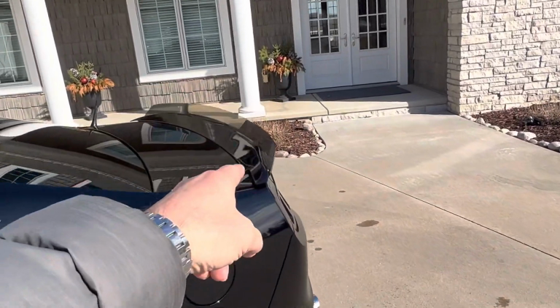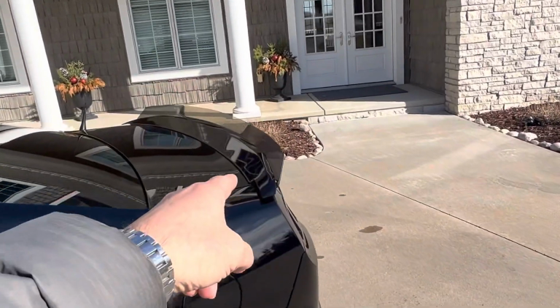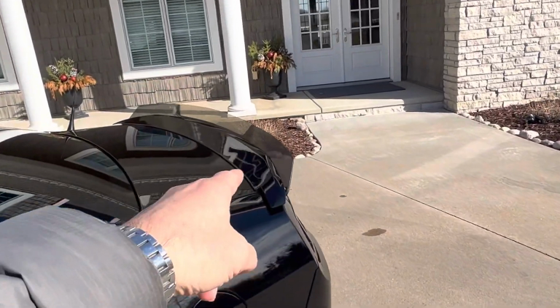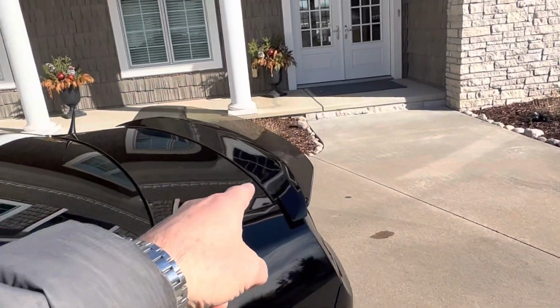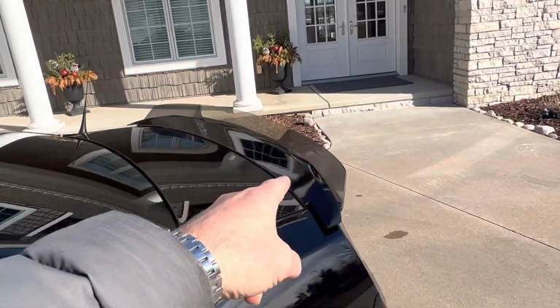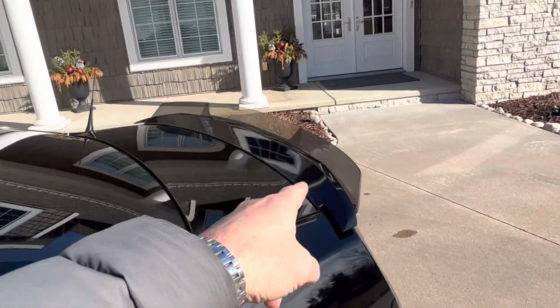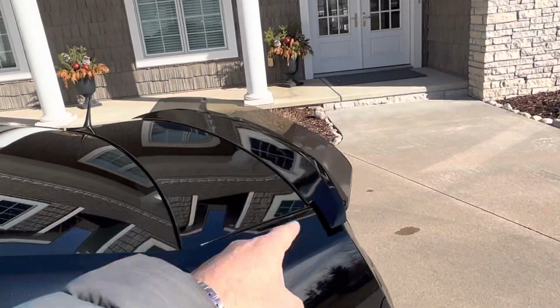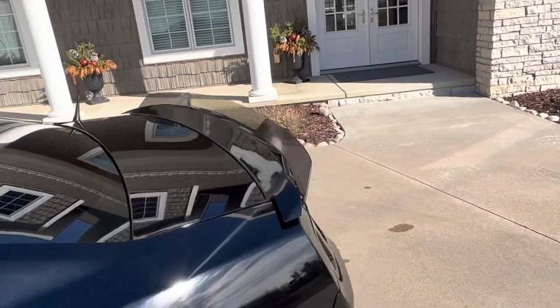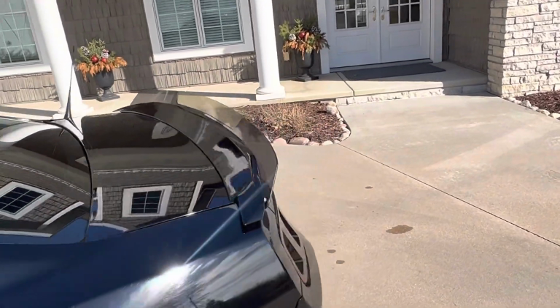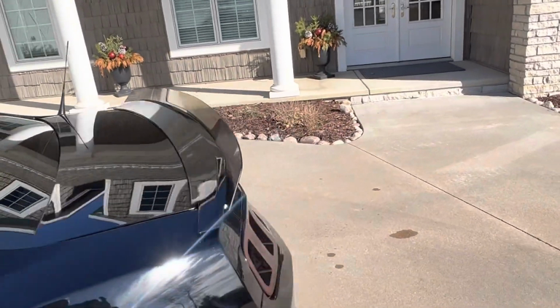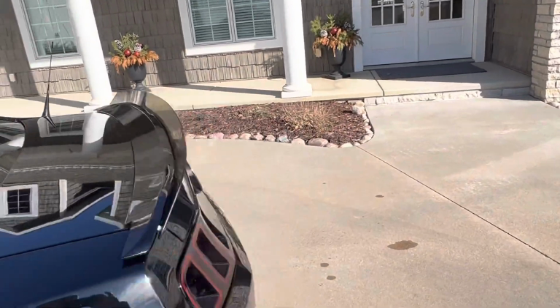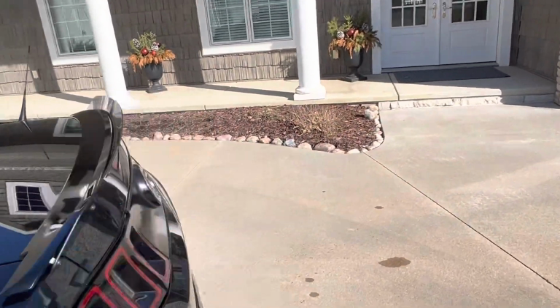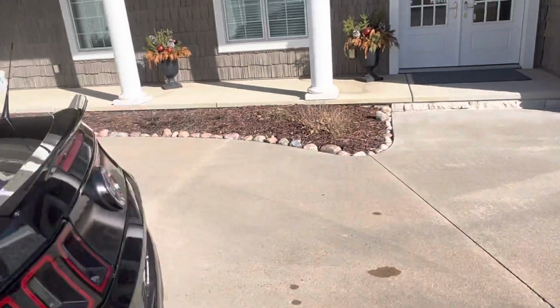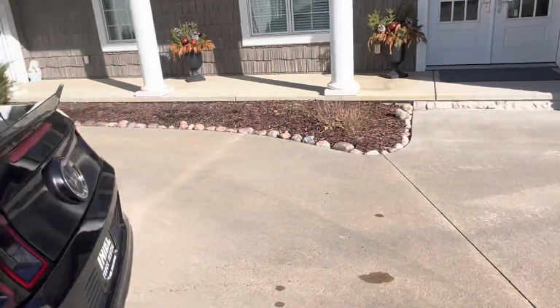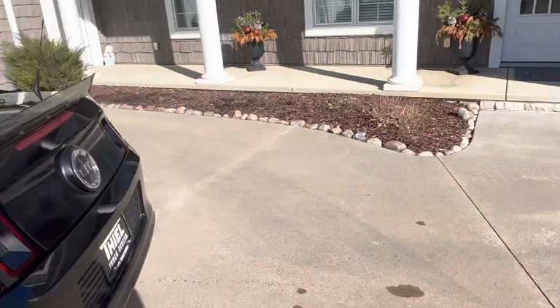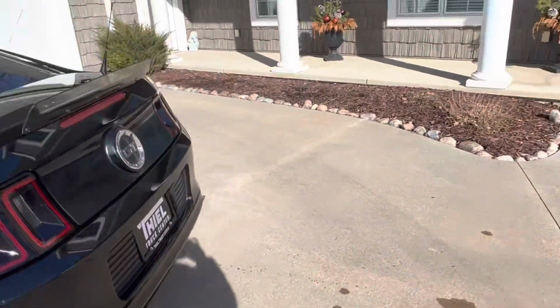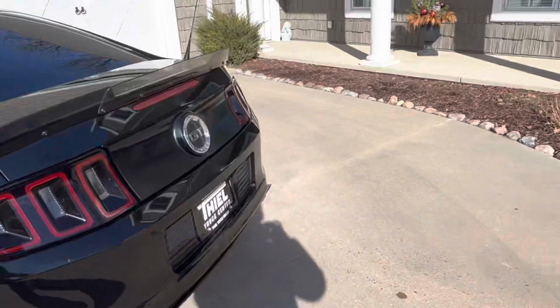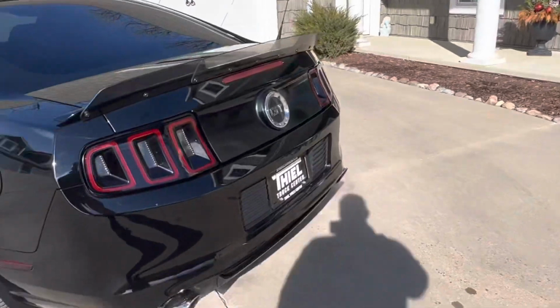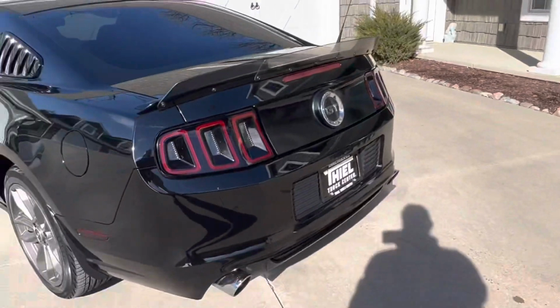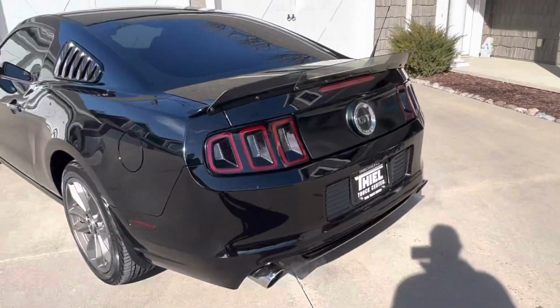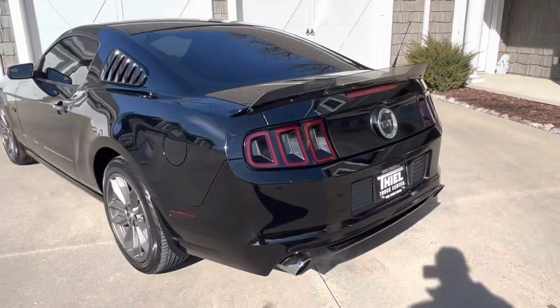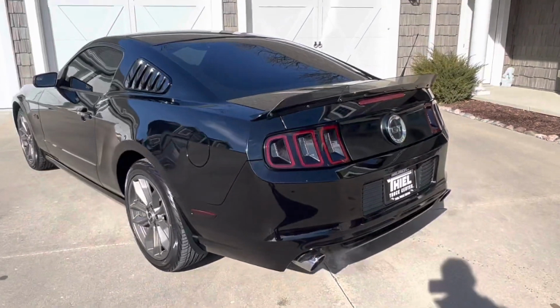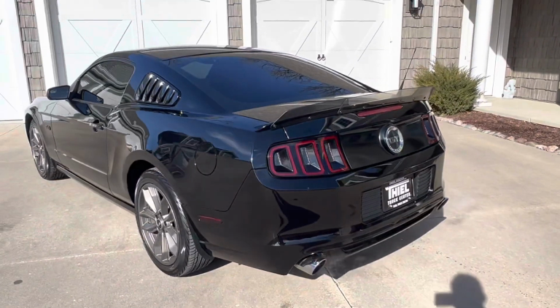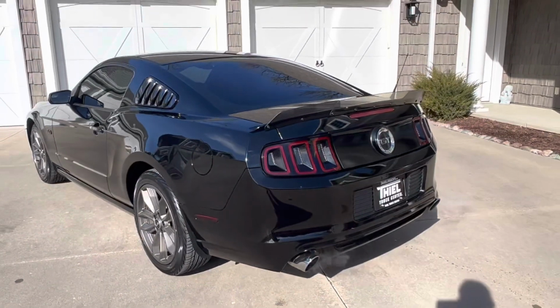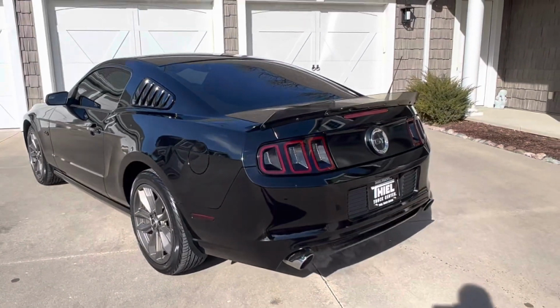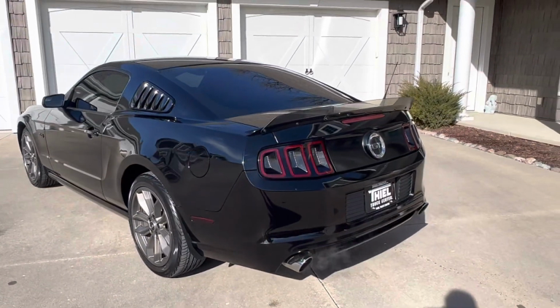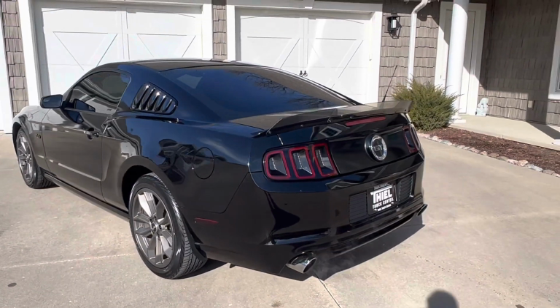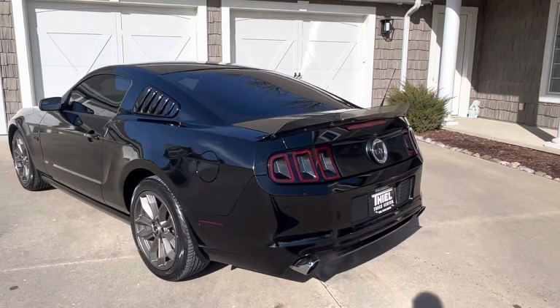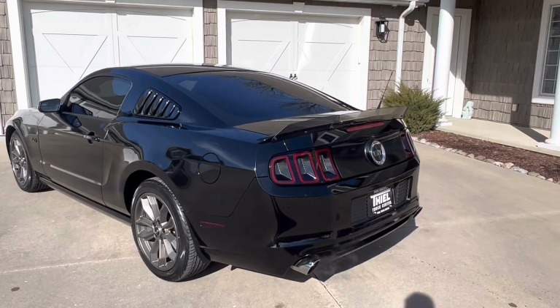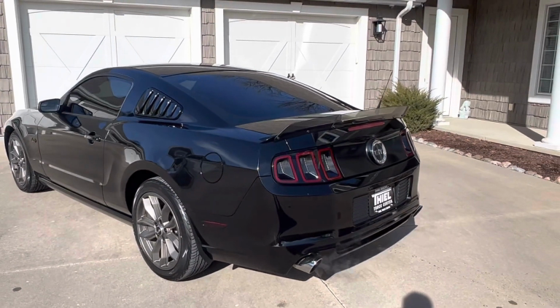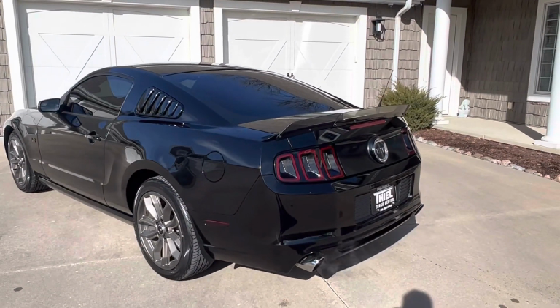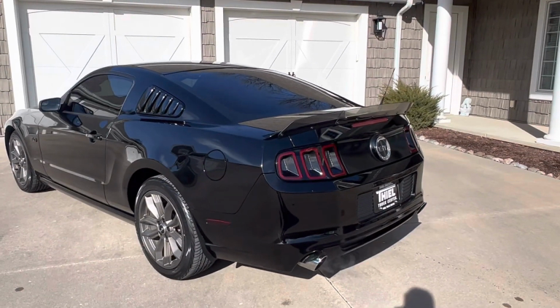It also has these really cool louvers, and a really cool spoiler on the back. So guys, it's not stock, it's not overdone, but it is tastefully done.